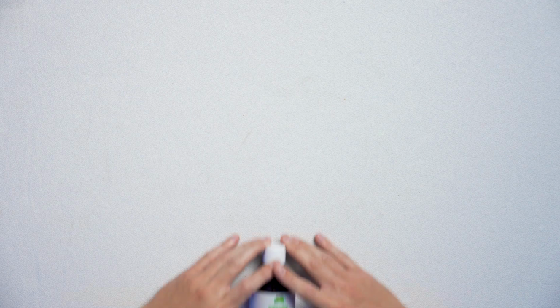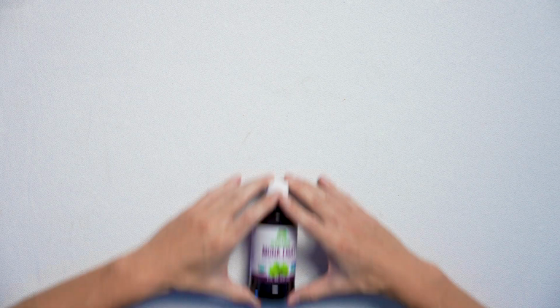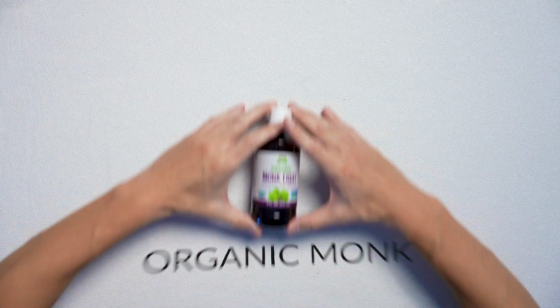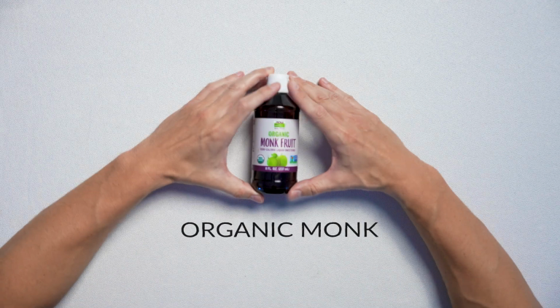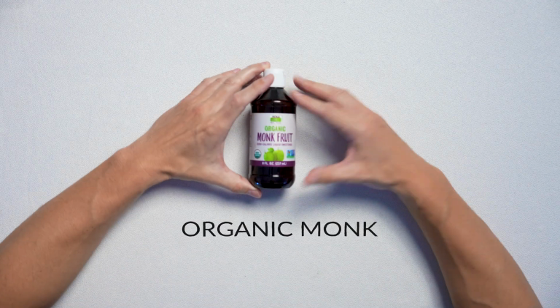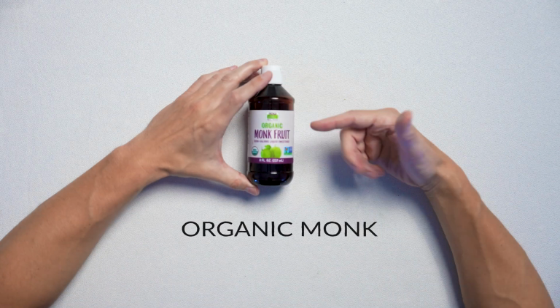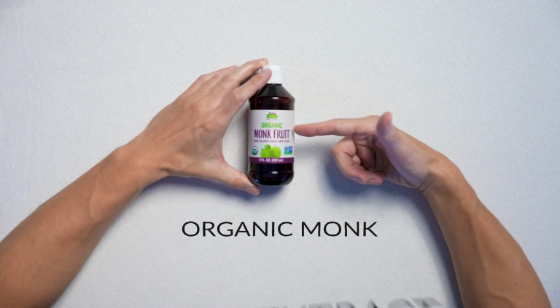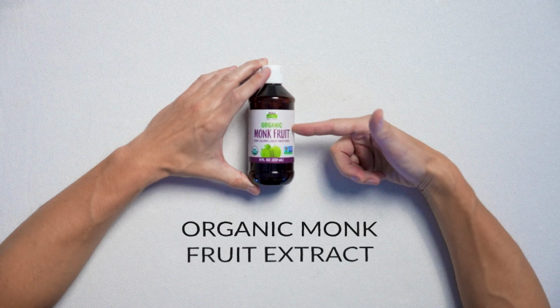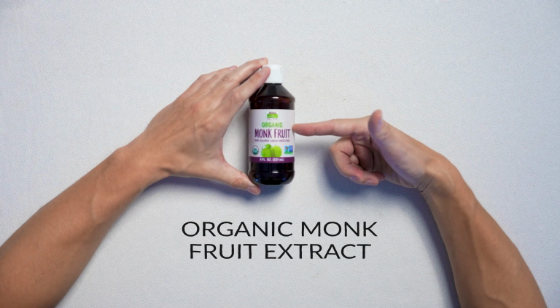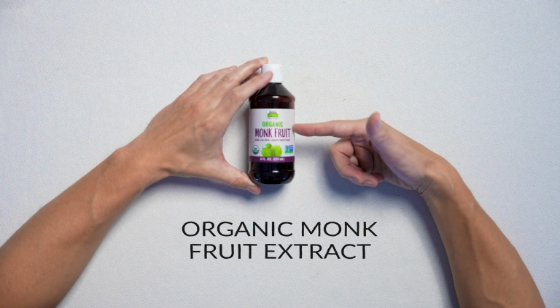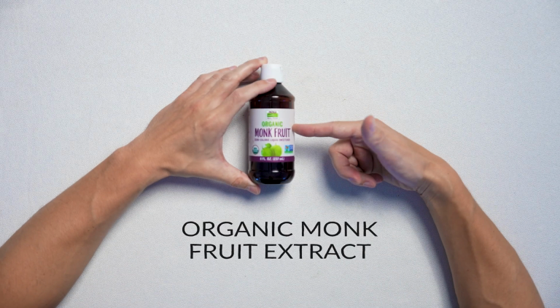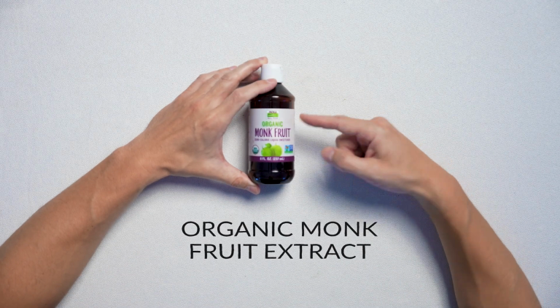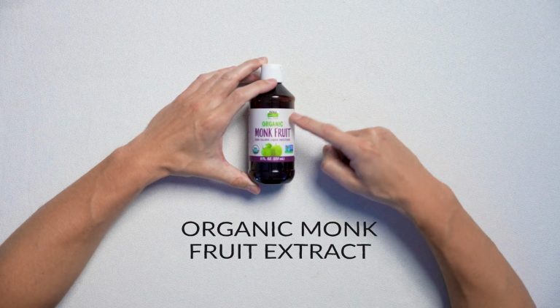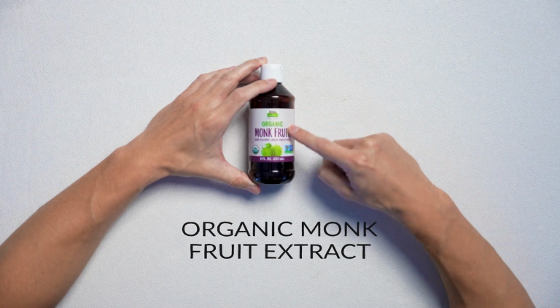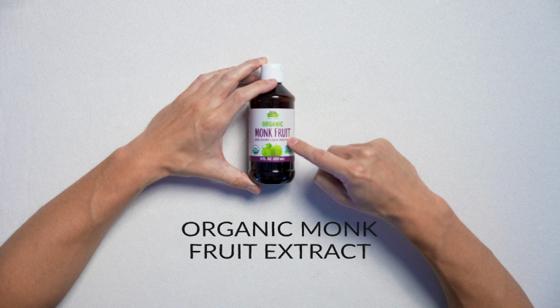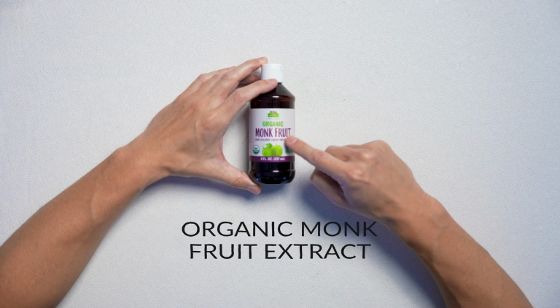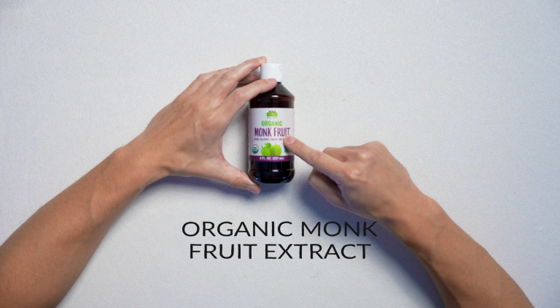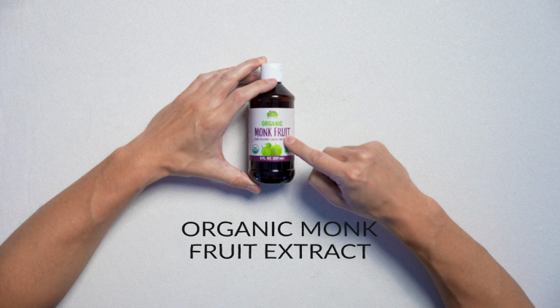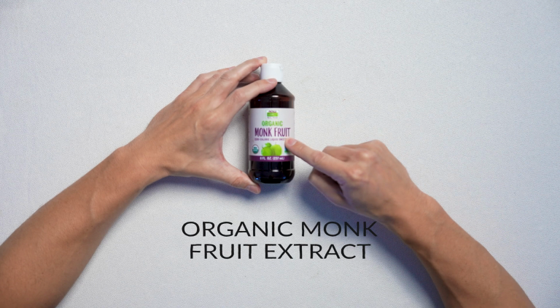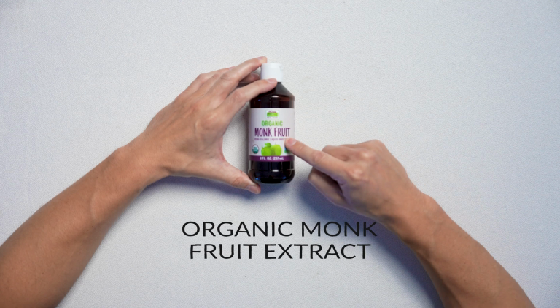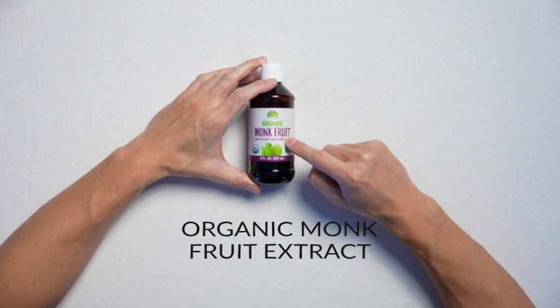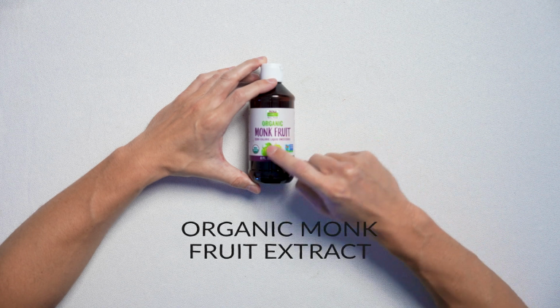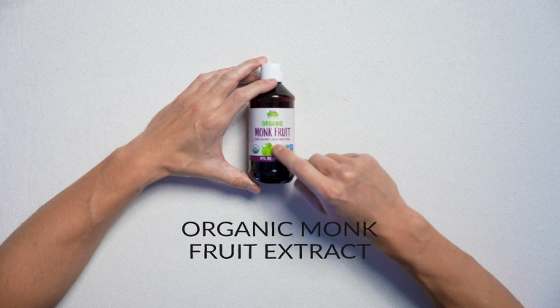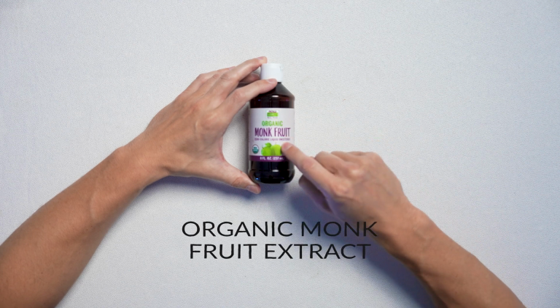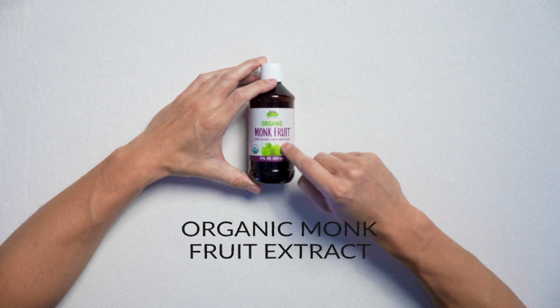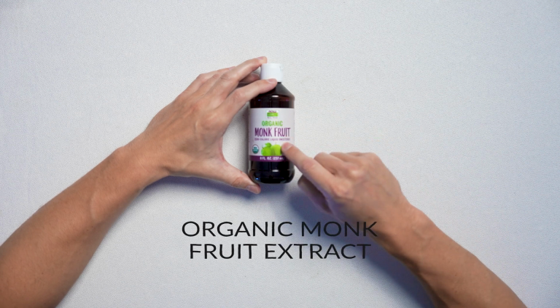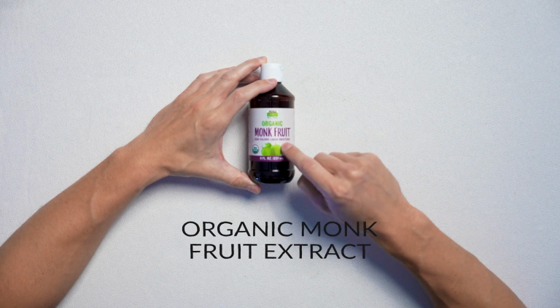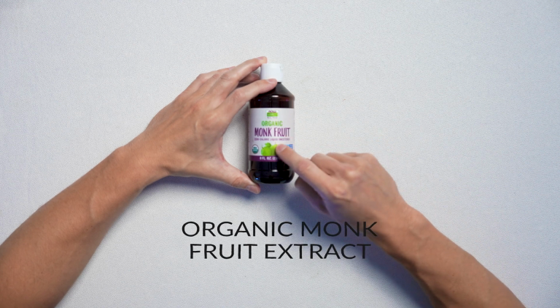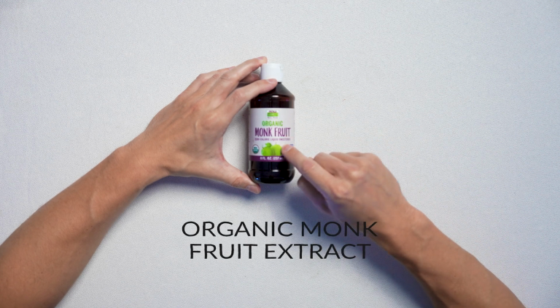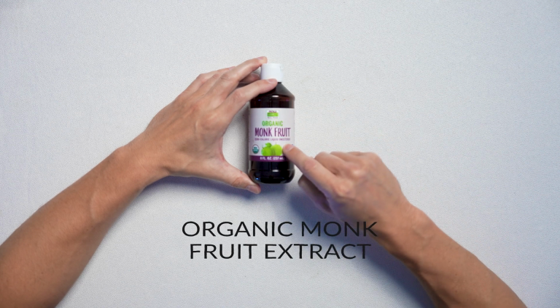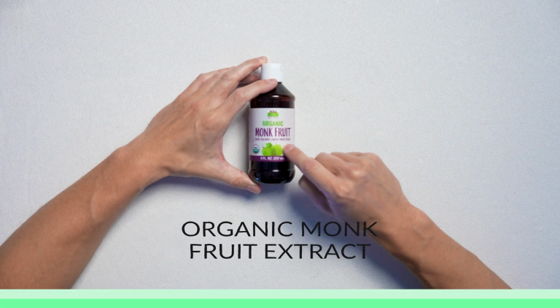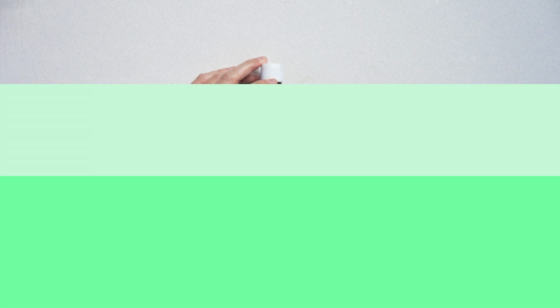And for a little extra sweetness to the smoothie: organic monk fruit extract — zero calories, zero grams of sugar.